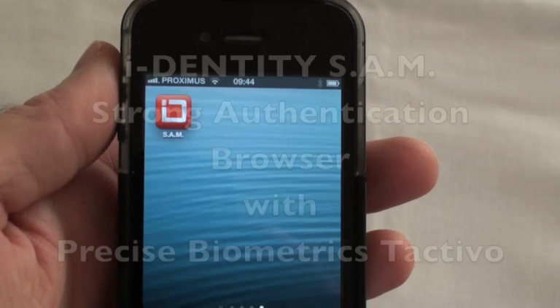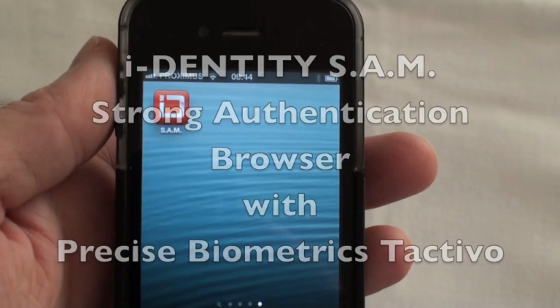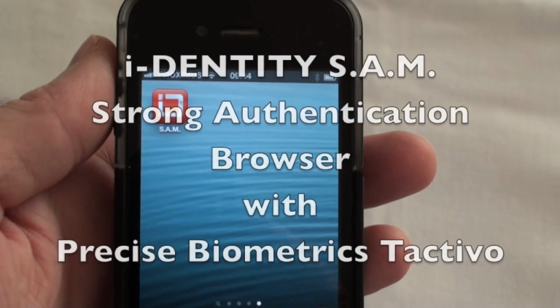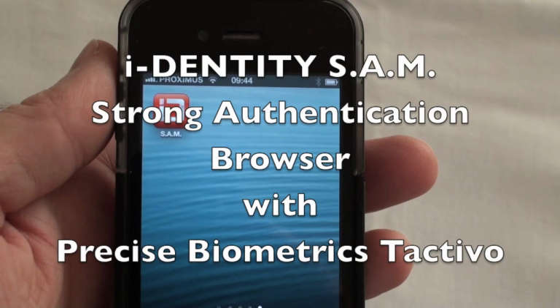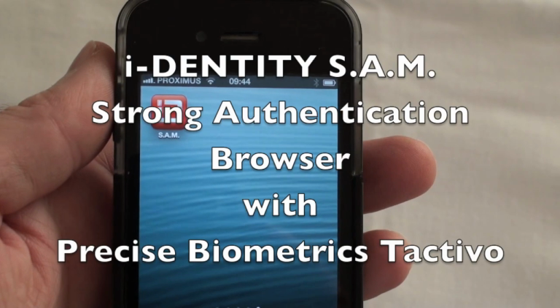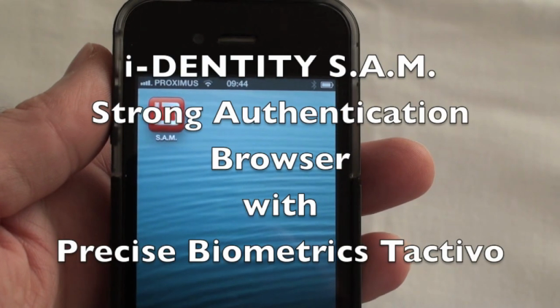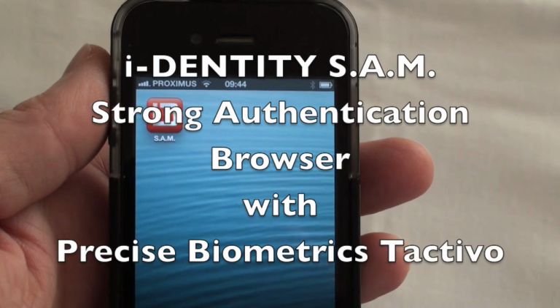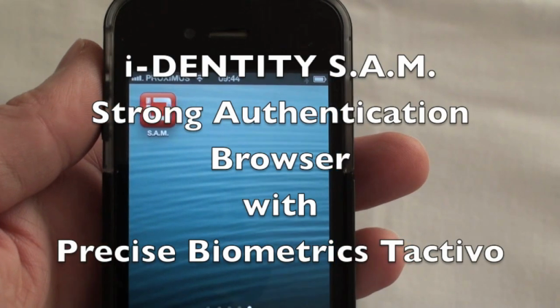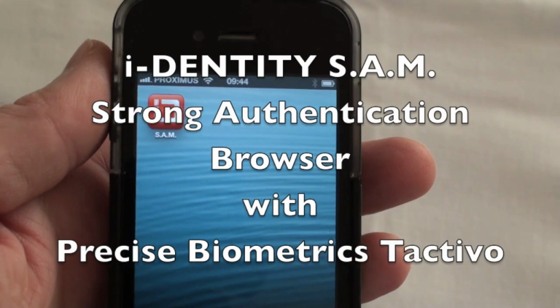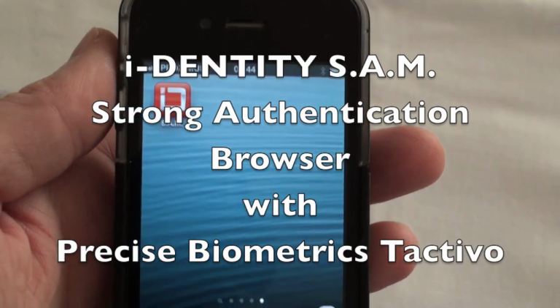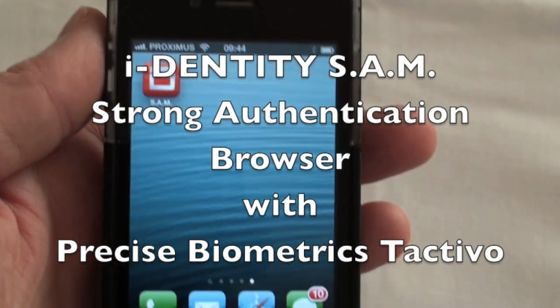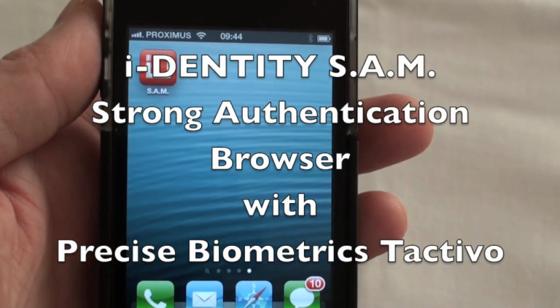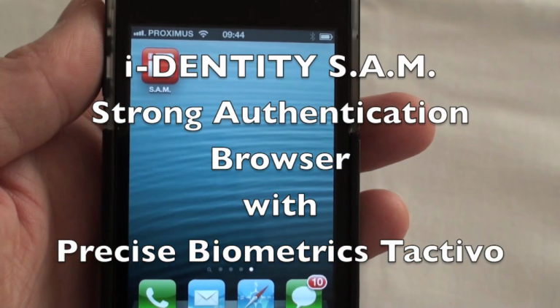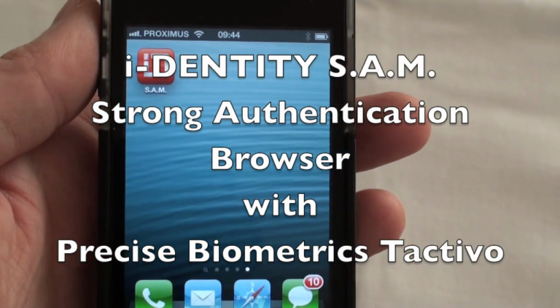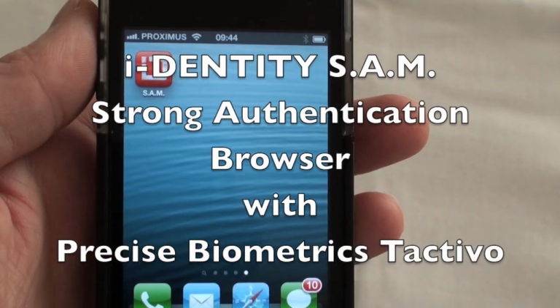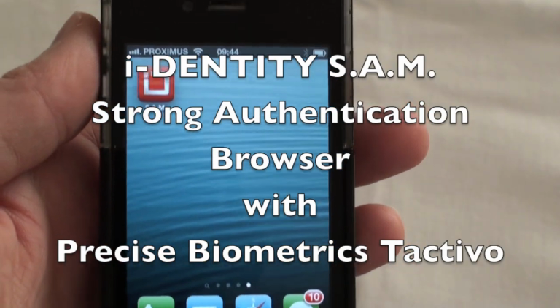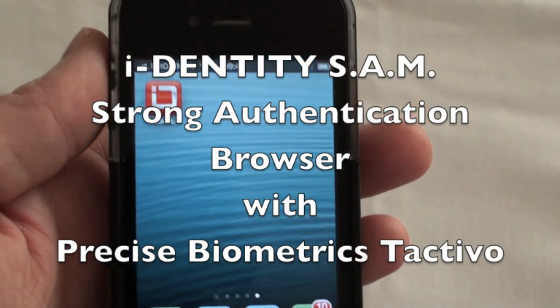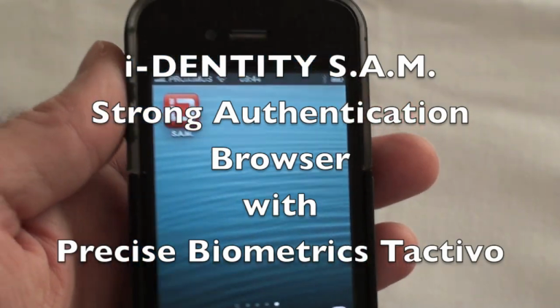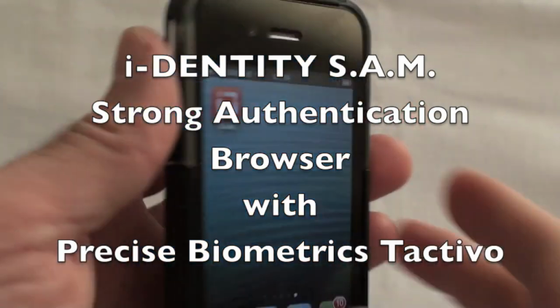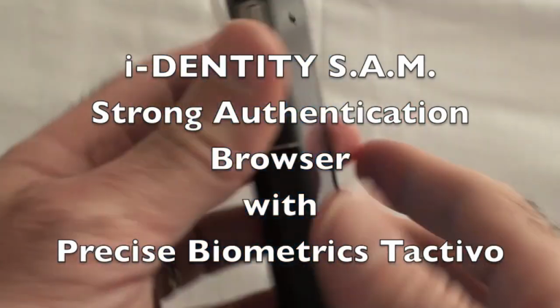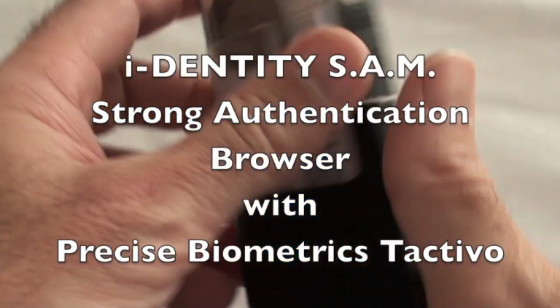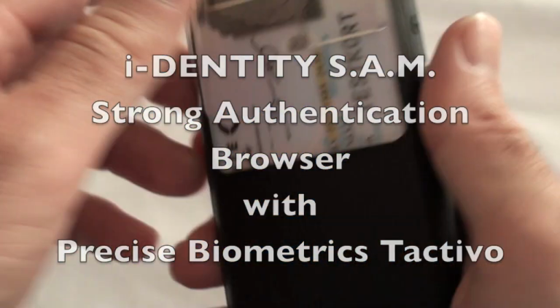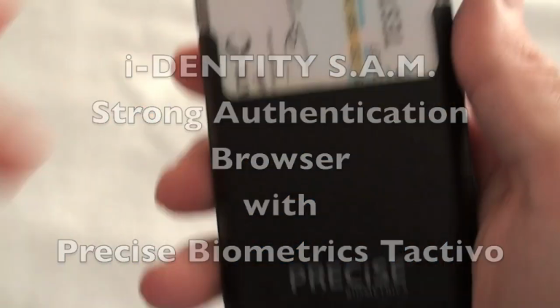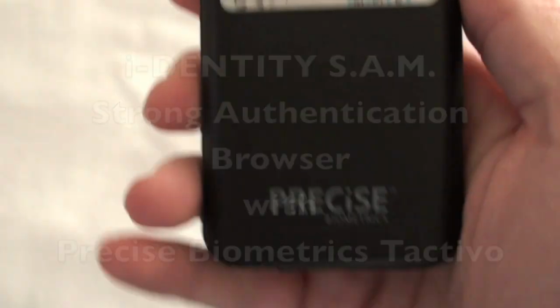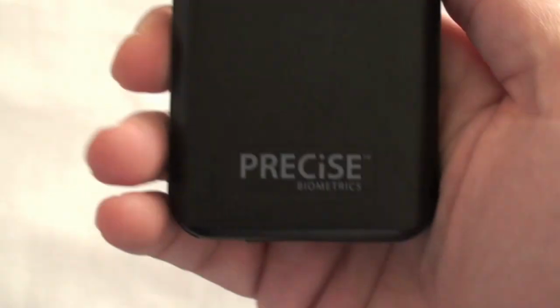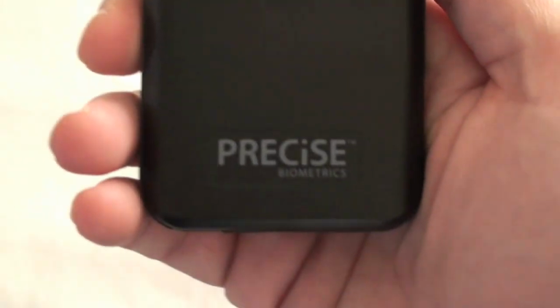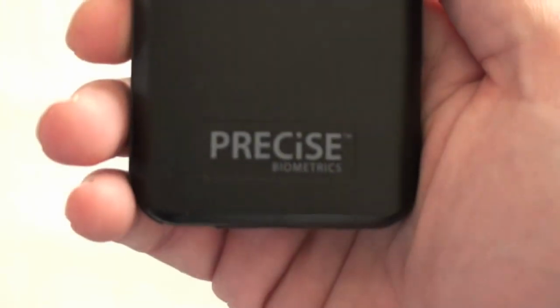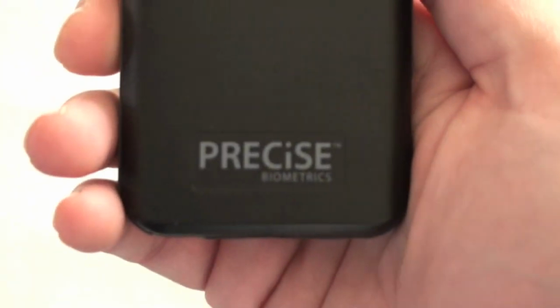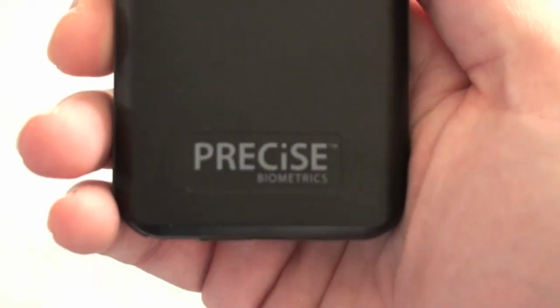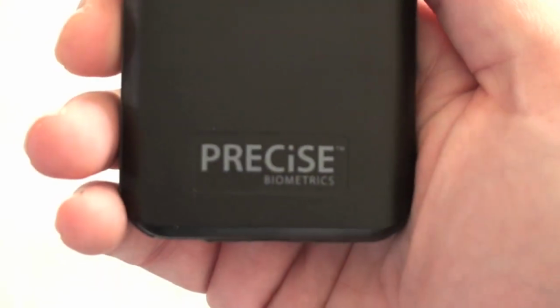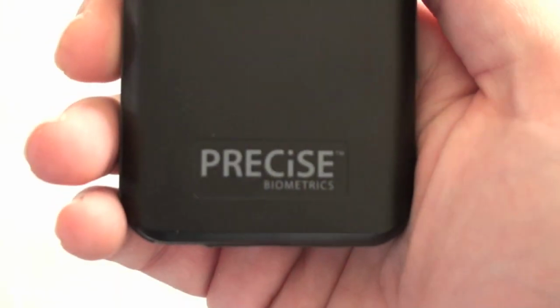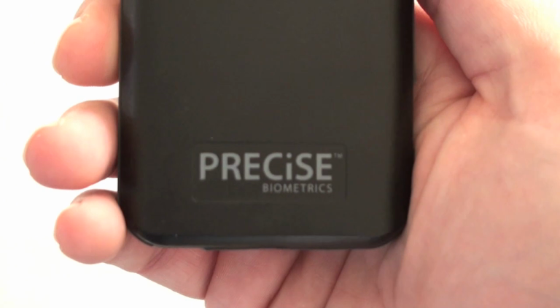Hello and welcome to the Identity SAM demo, using the Precise Biometrics TAct-A reader.